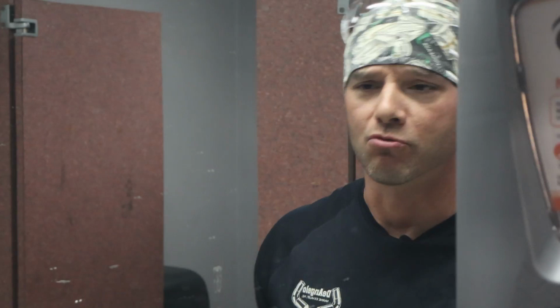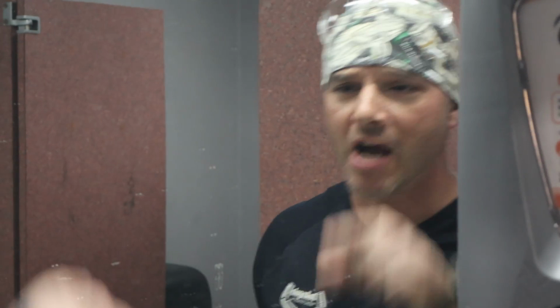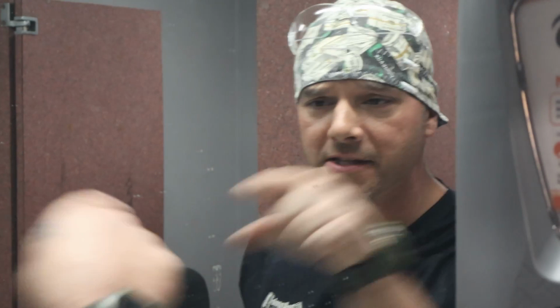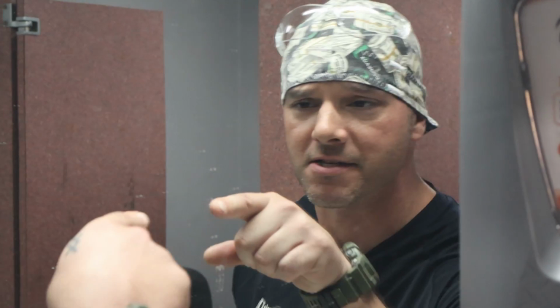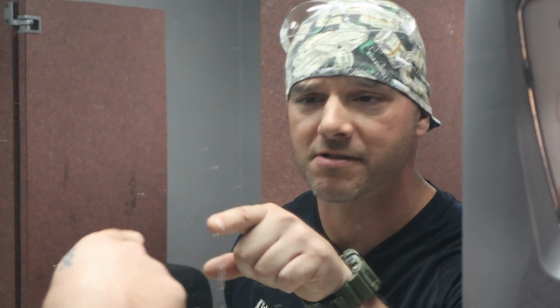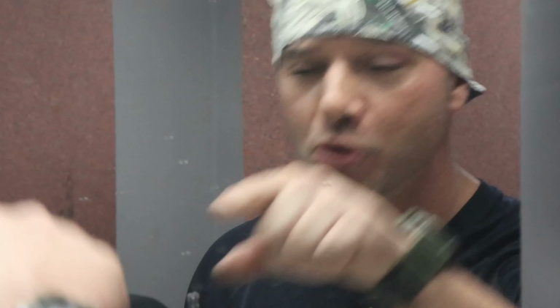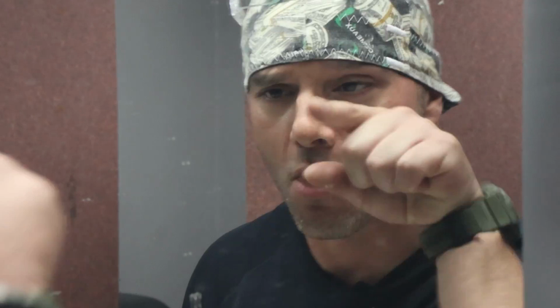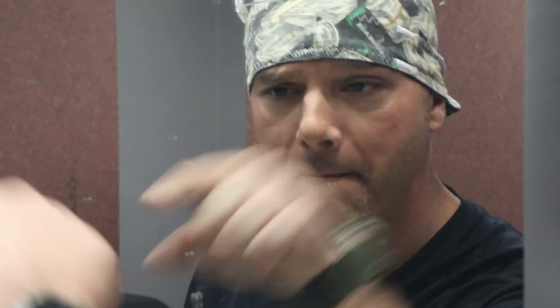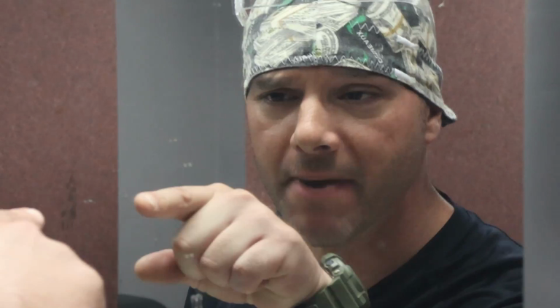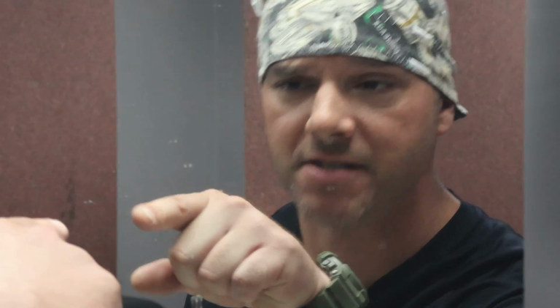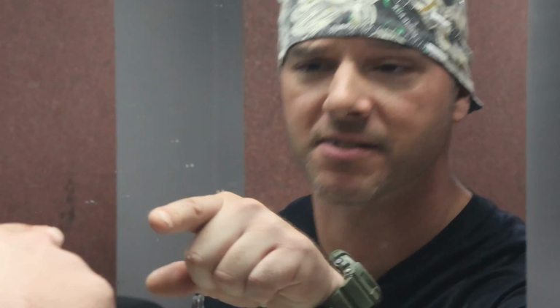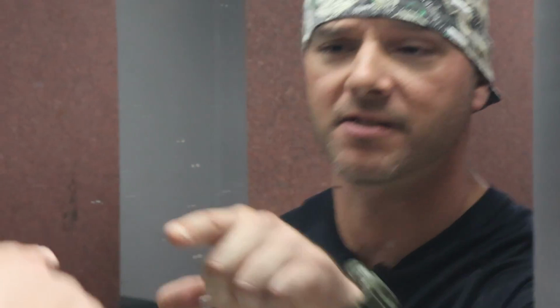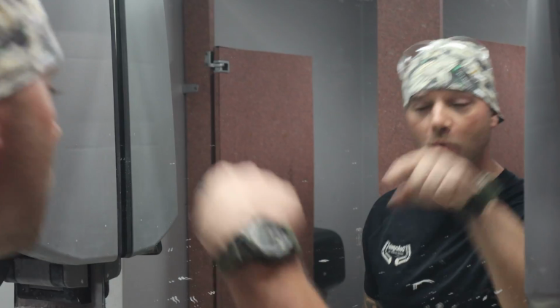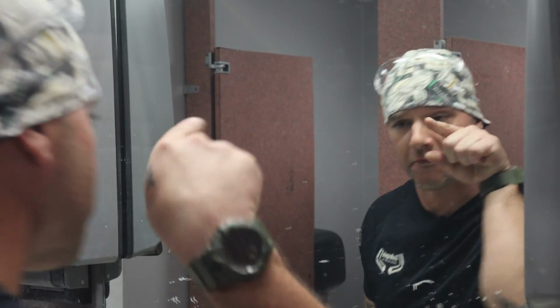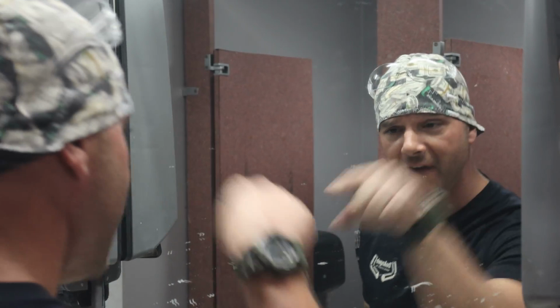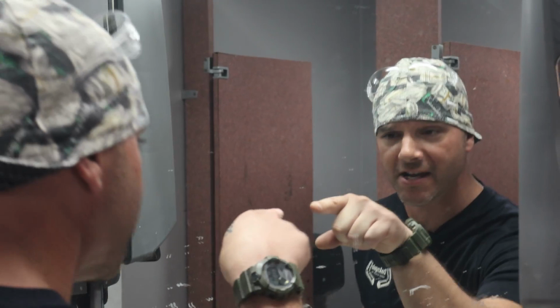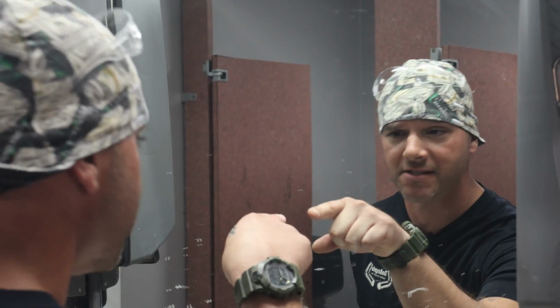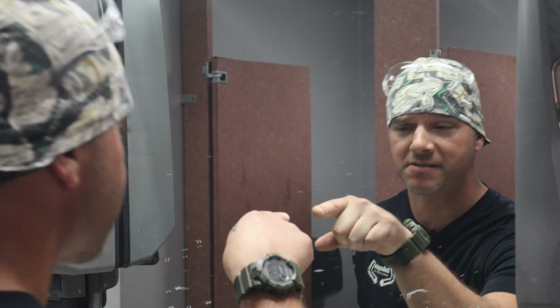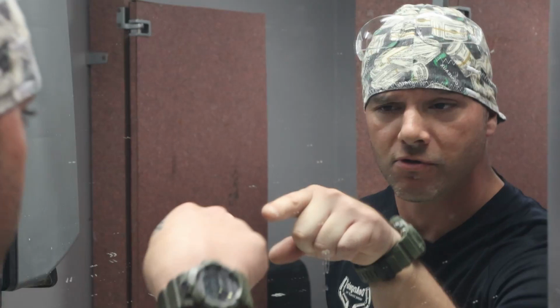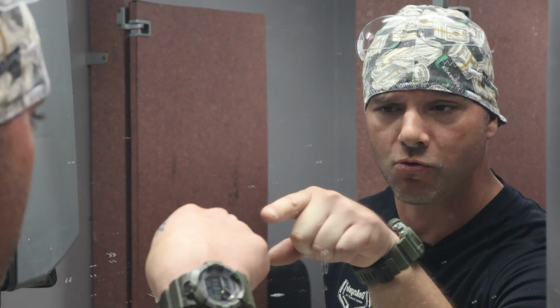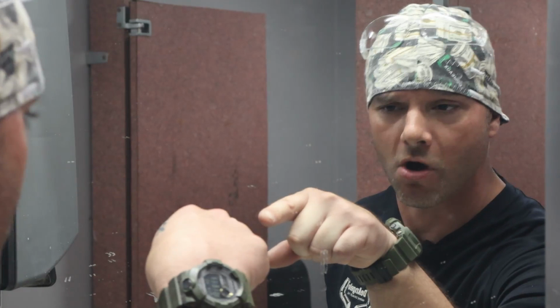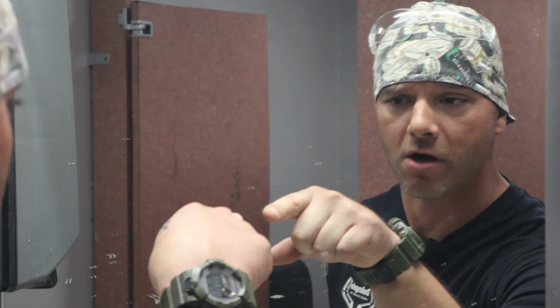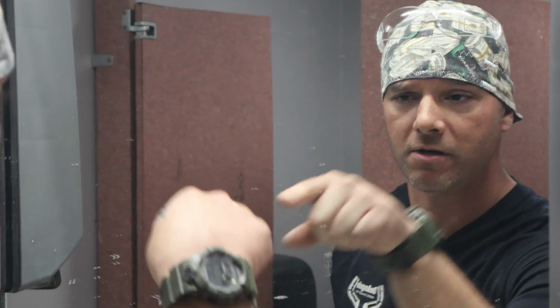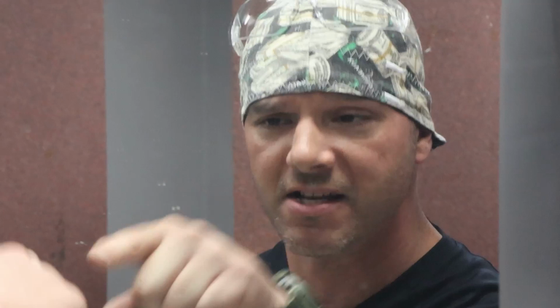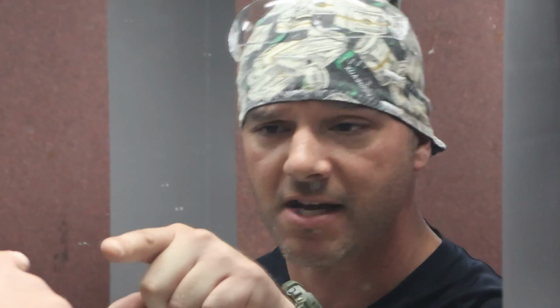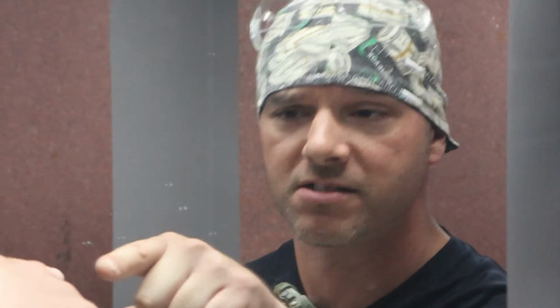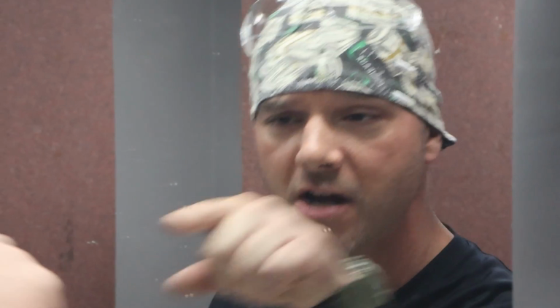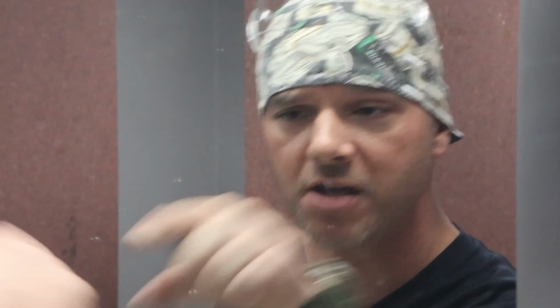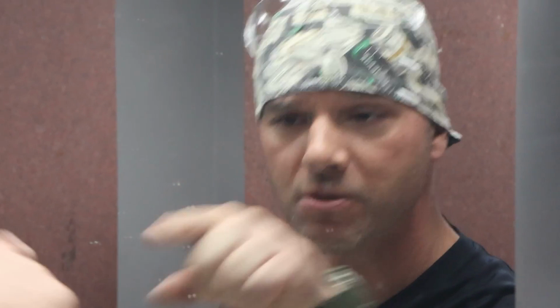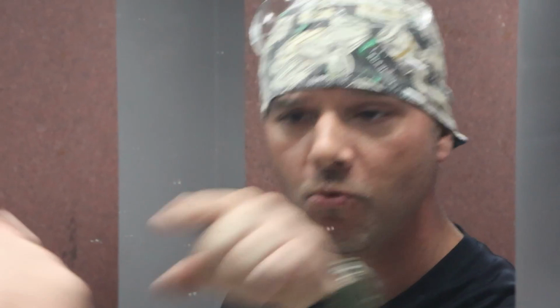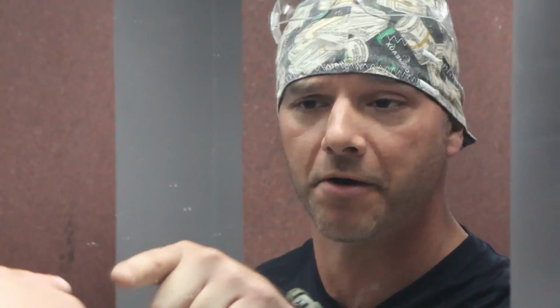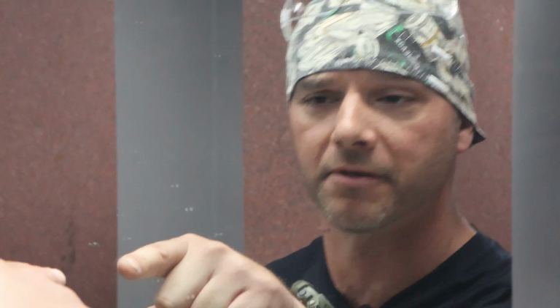You got this. You are the best. You are the fastest. You are SS Custom Welding.